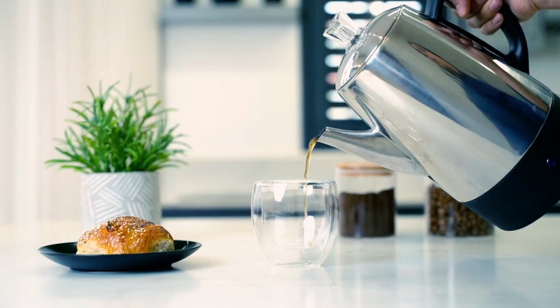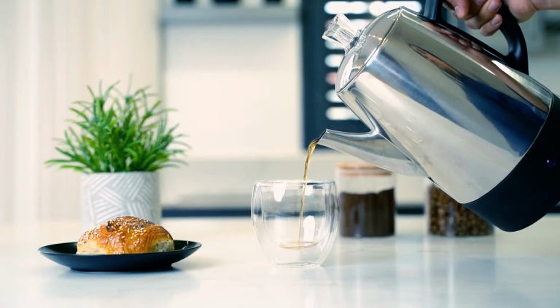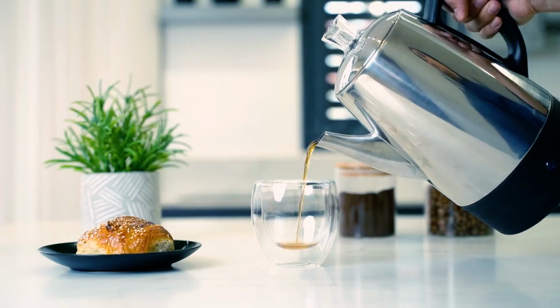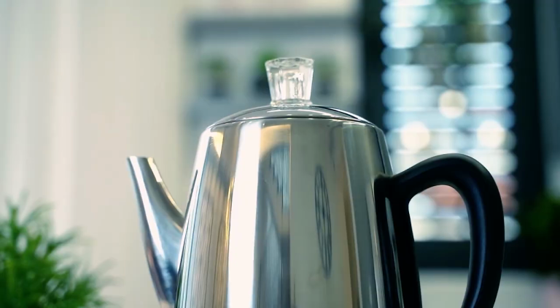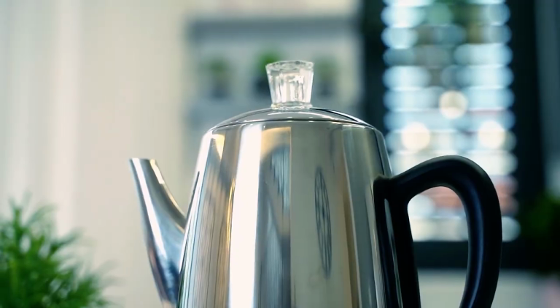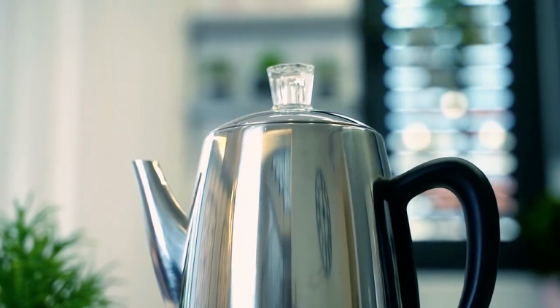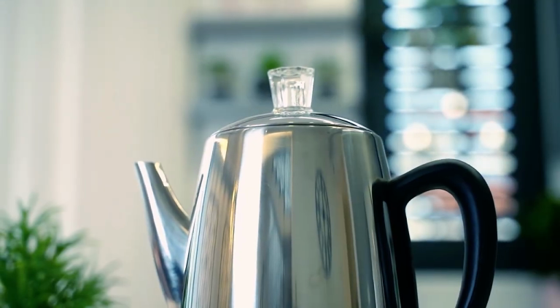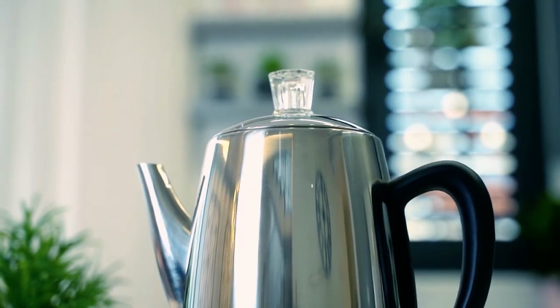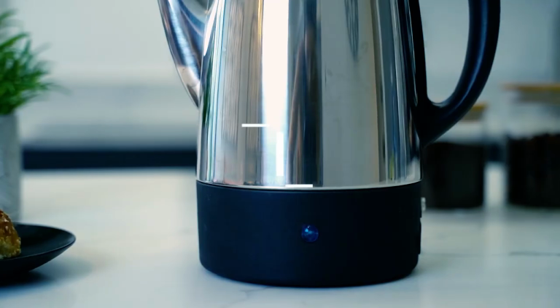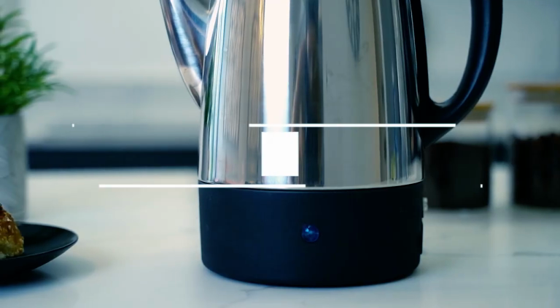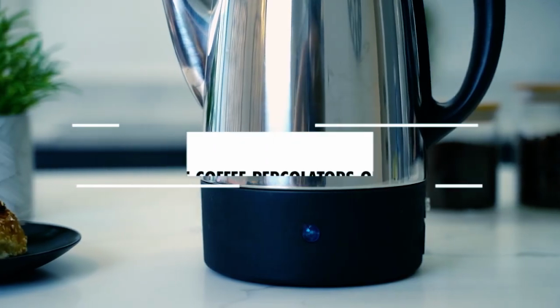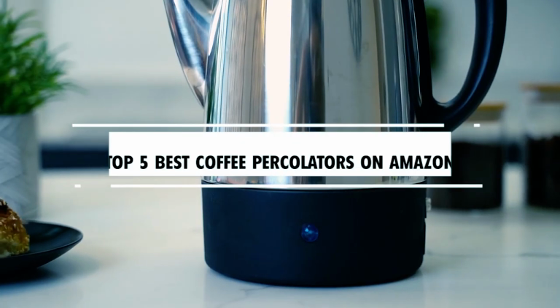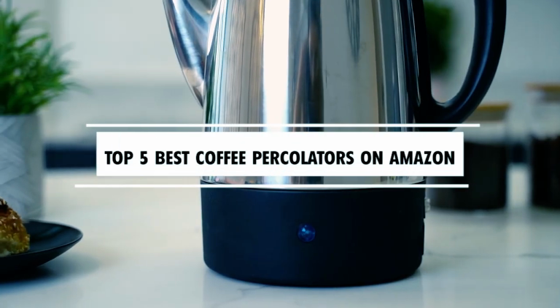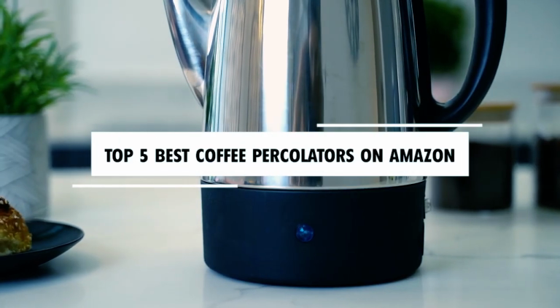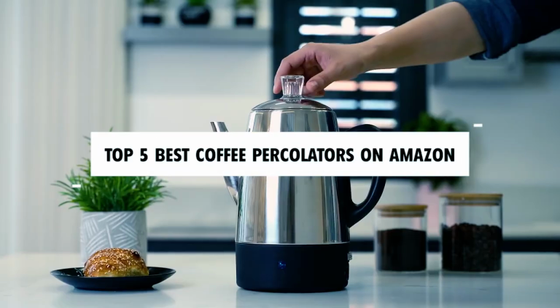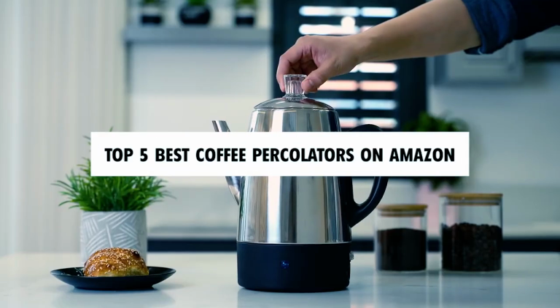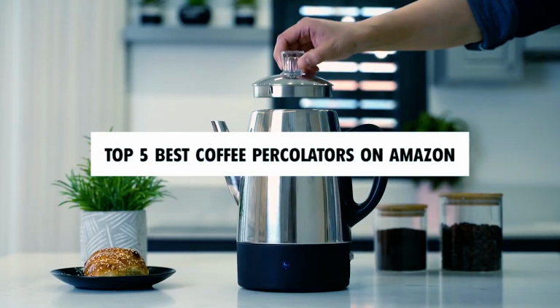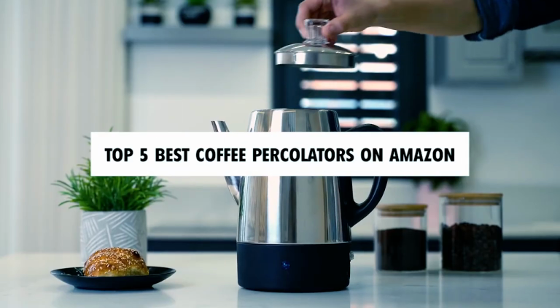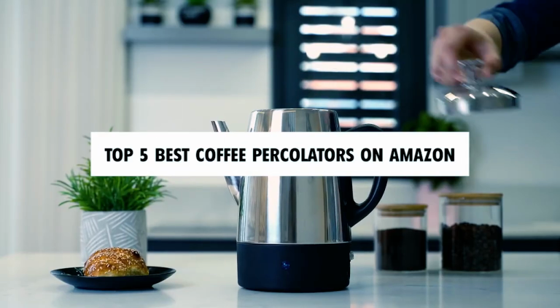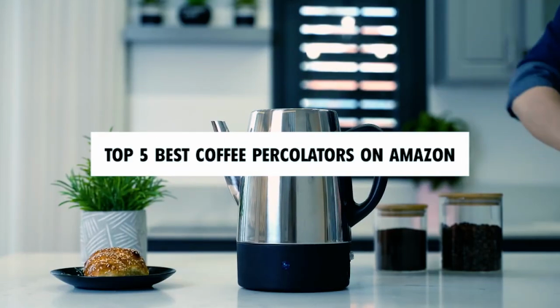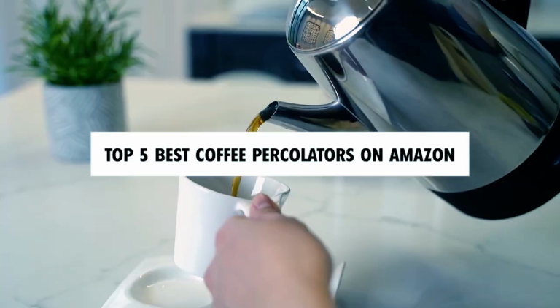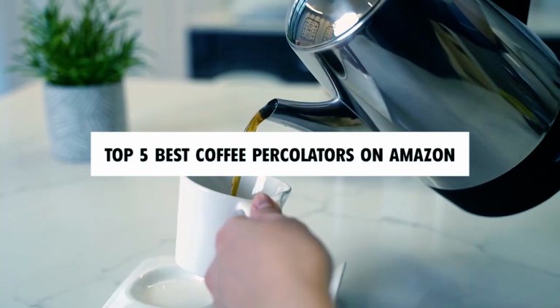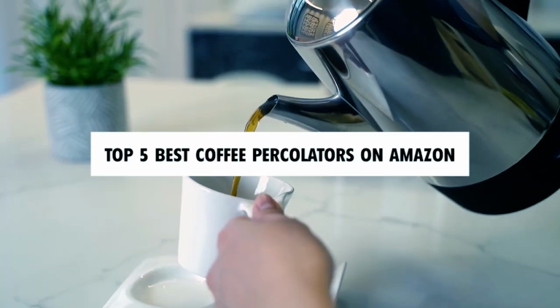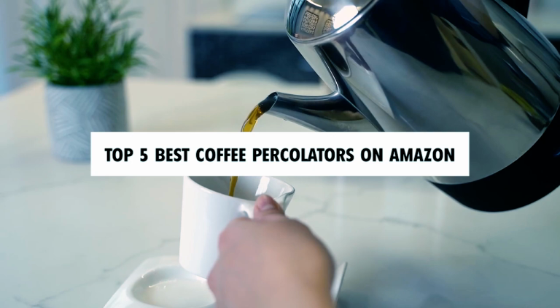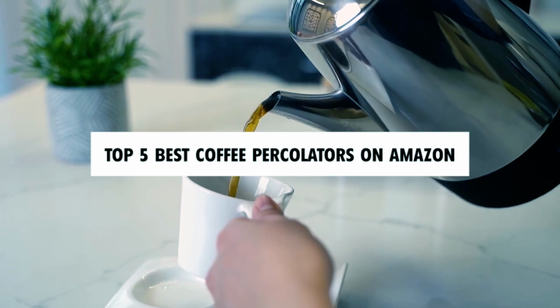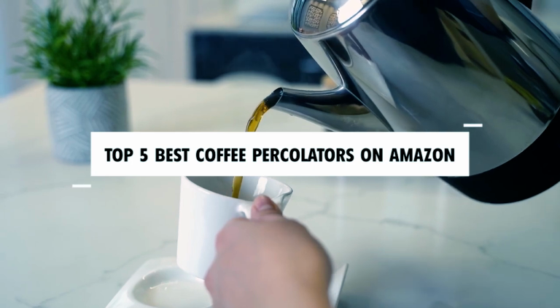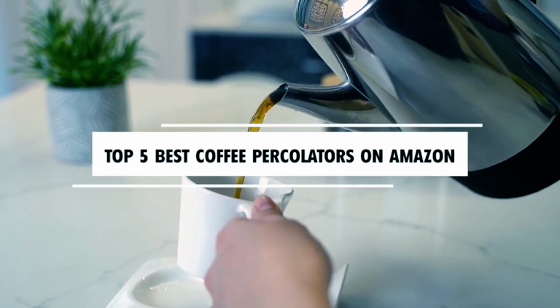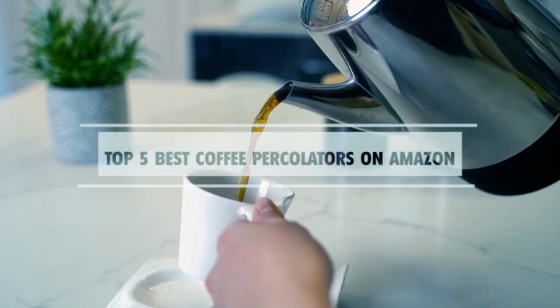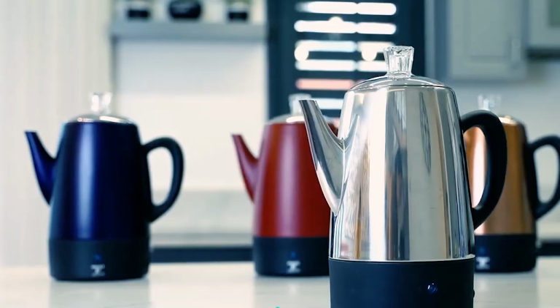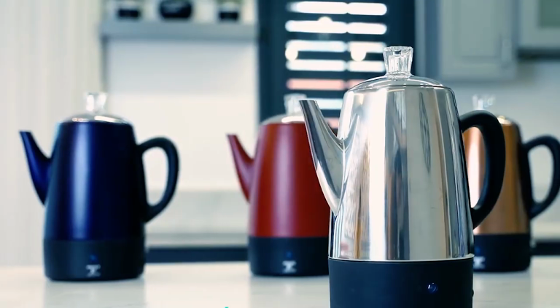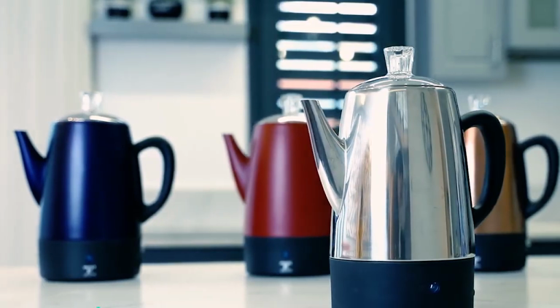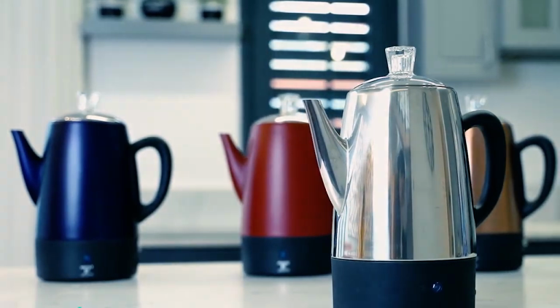Hi there. In today's video, we will showcase the top 5 best coffee percolators on Amazon you can buy this year. Let's start.